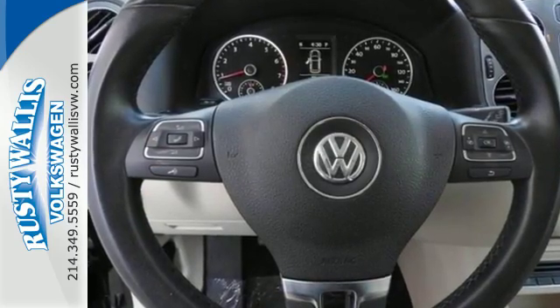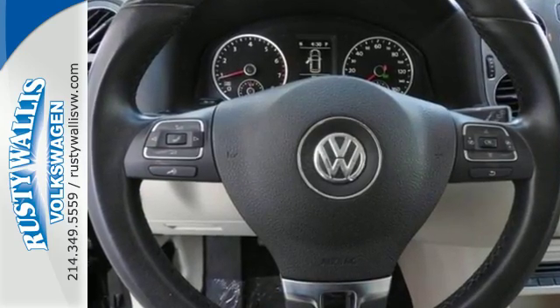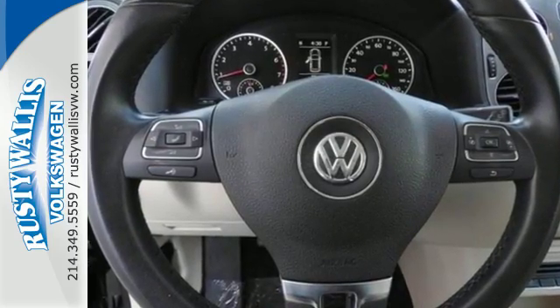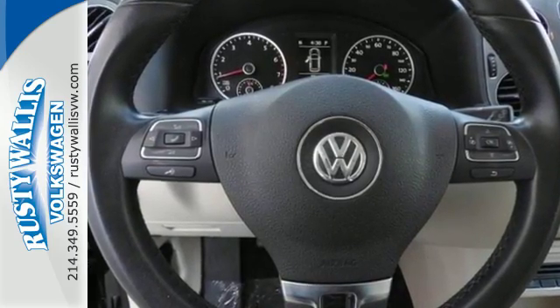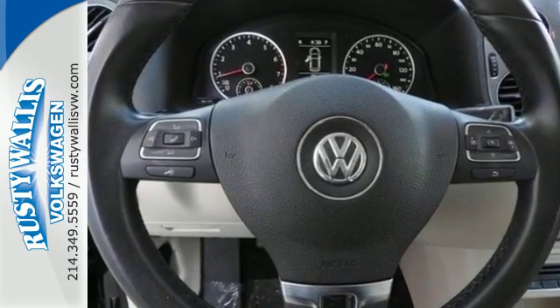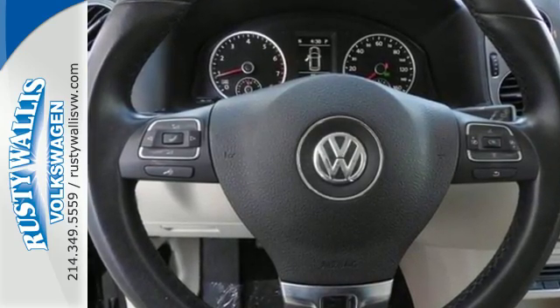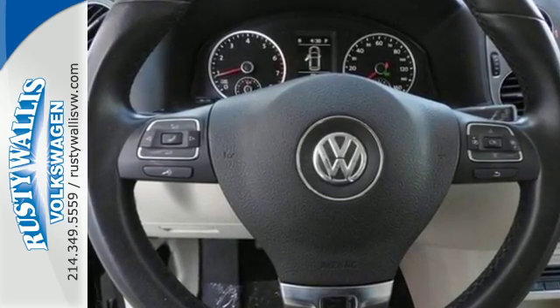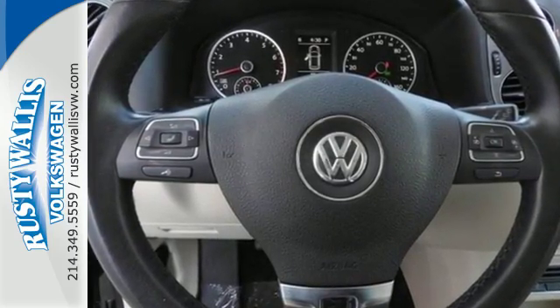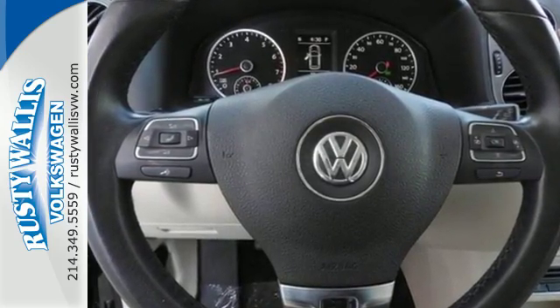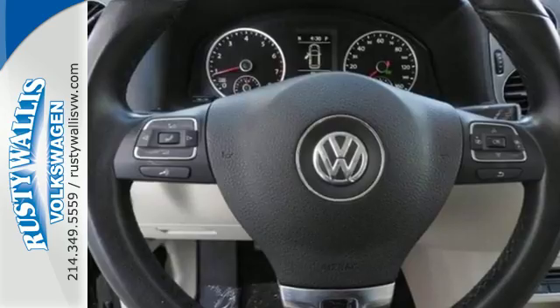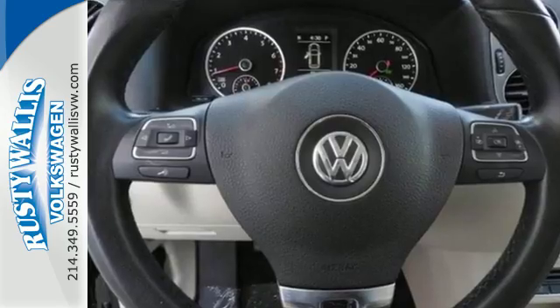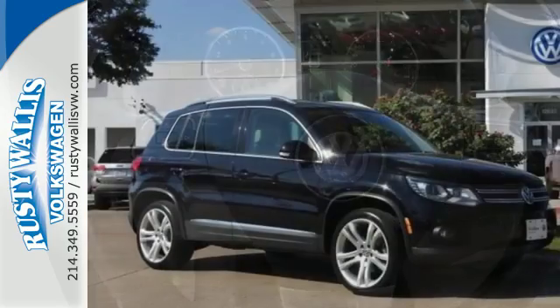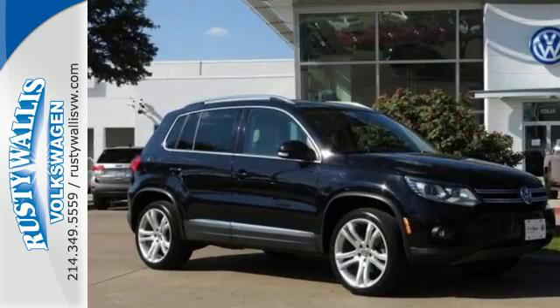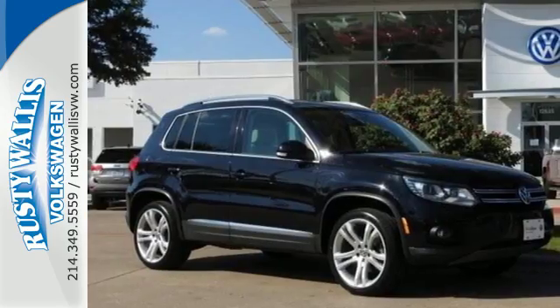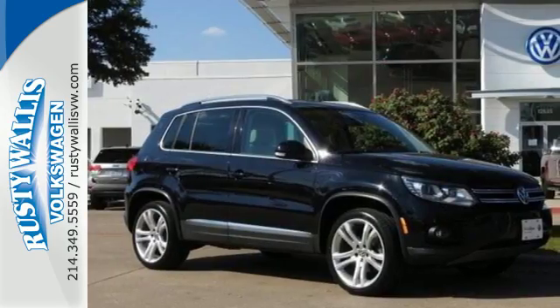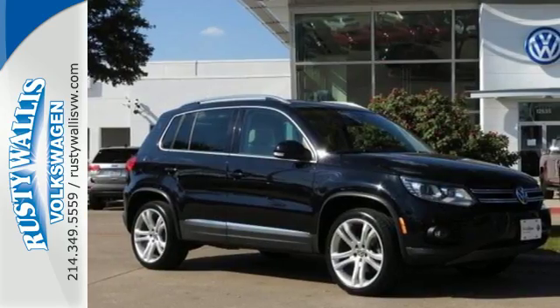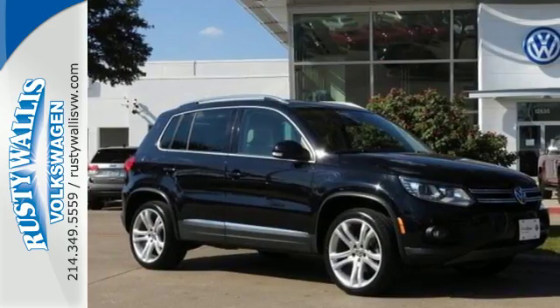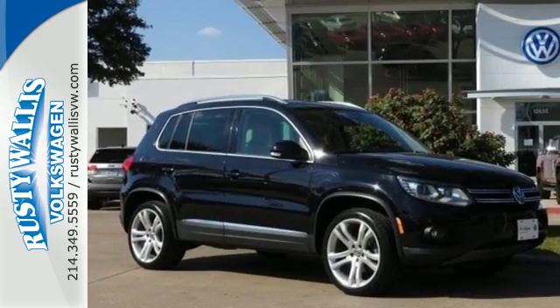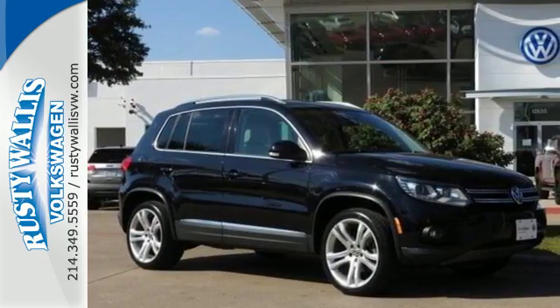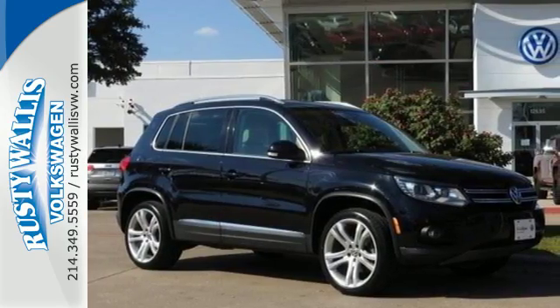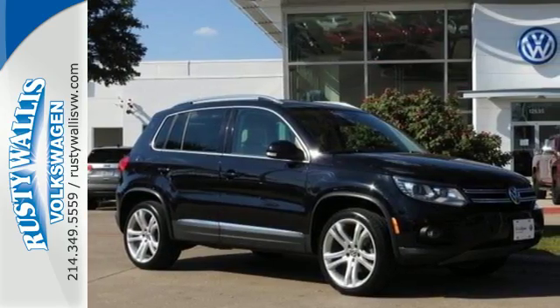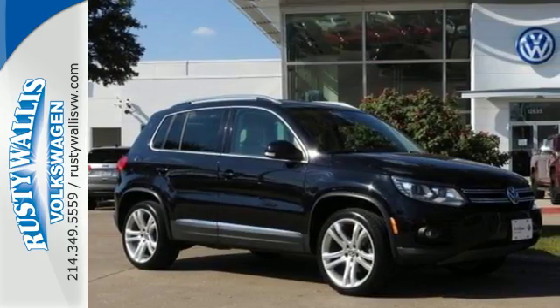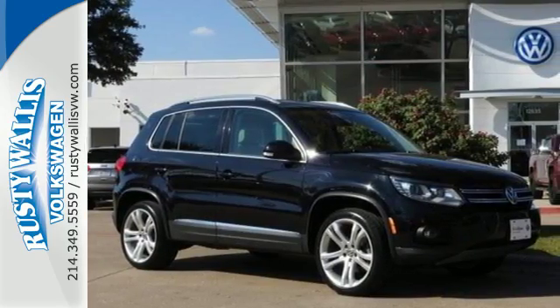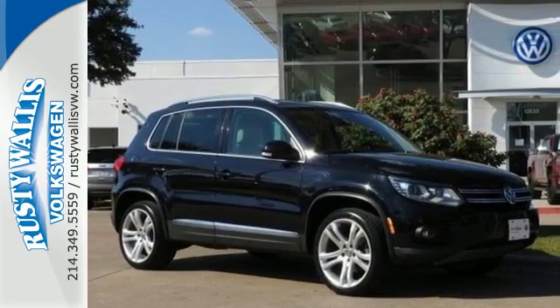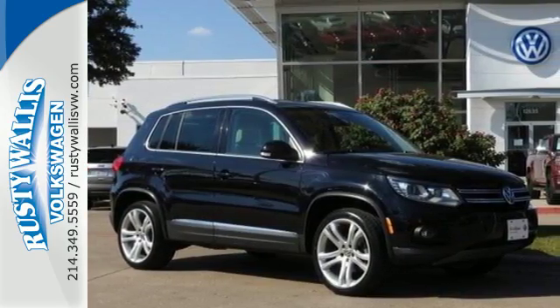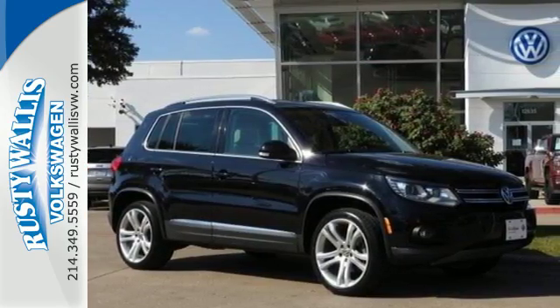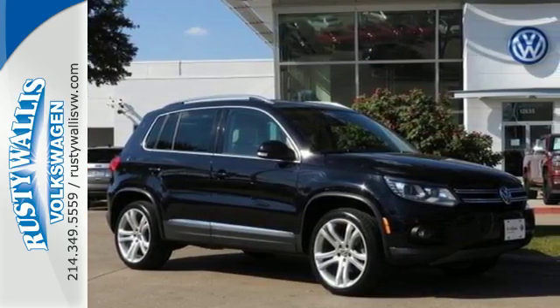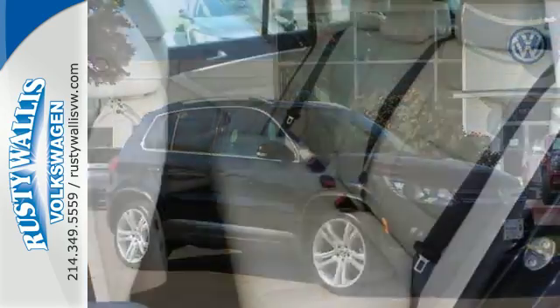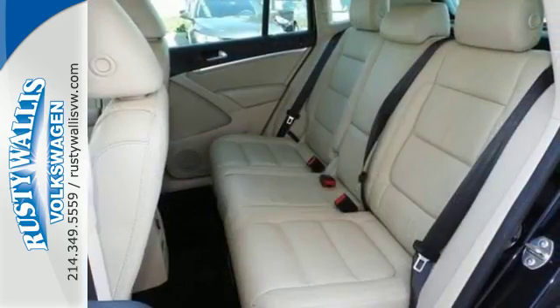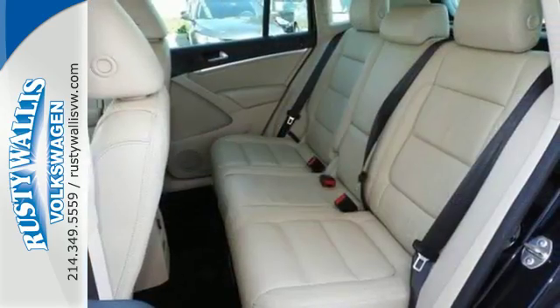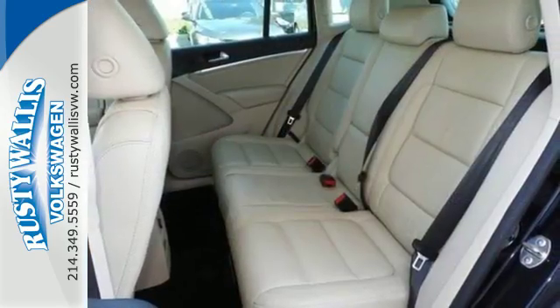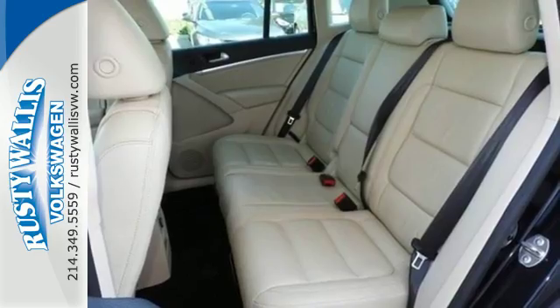Its low road noise, choice materials, and ergonomic design are just a few reasons this Tiguan excels in quality.